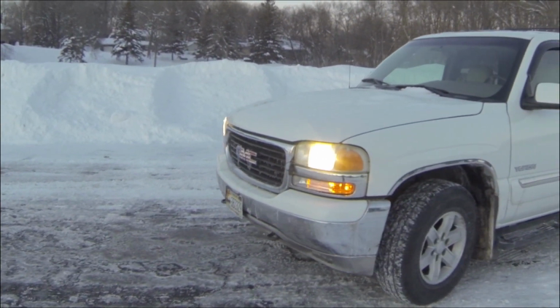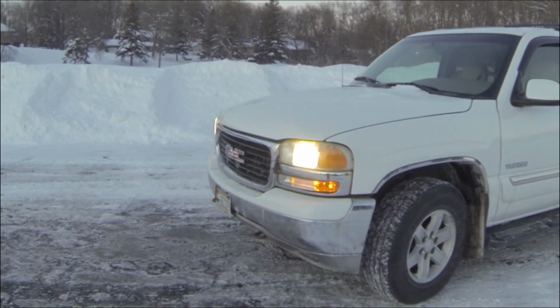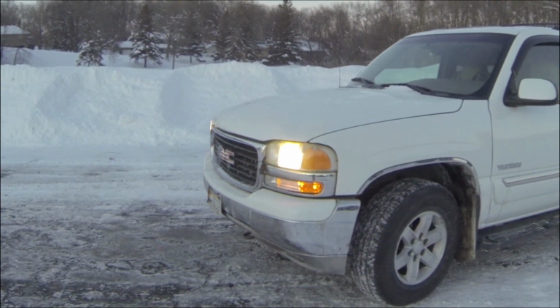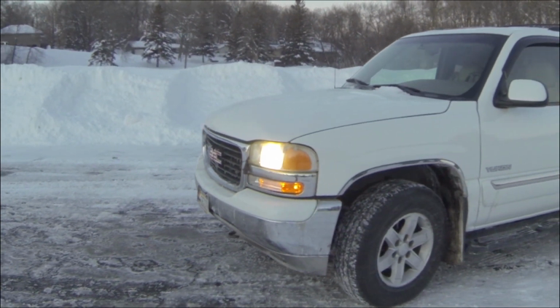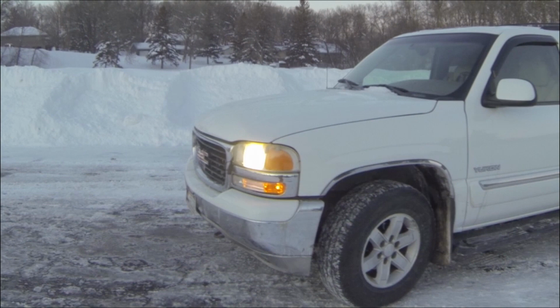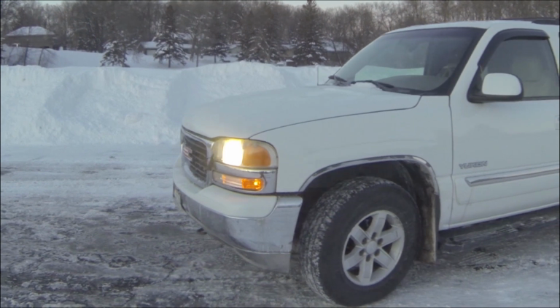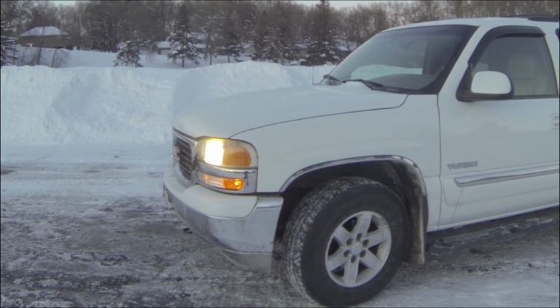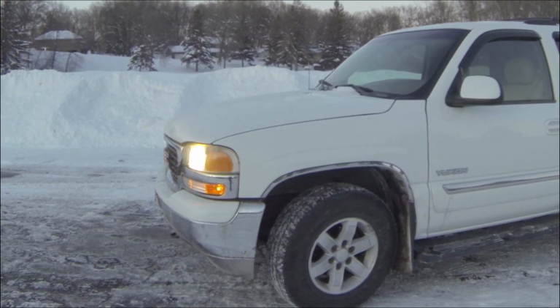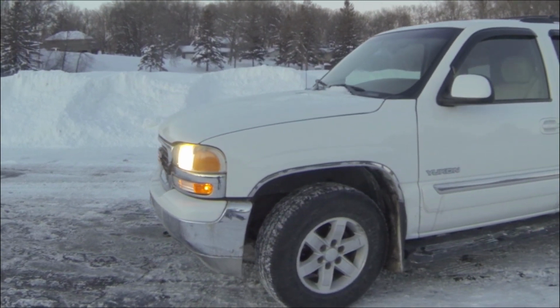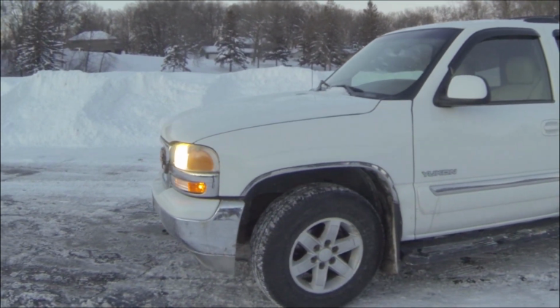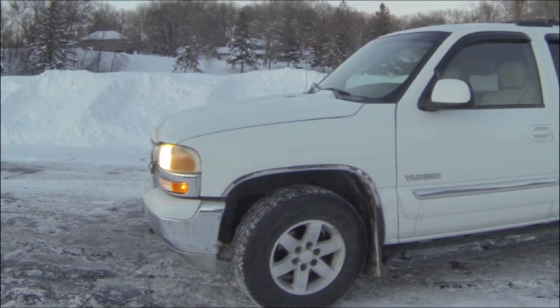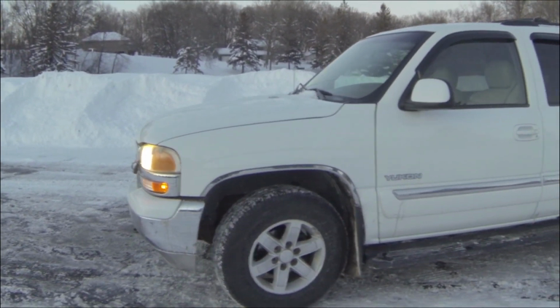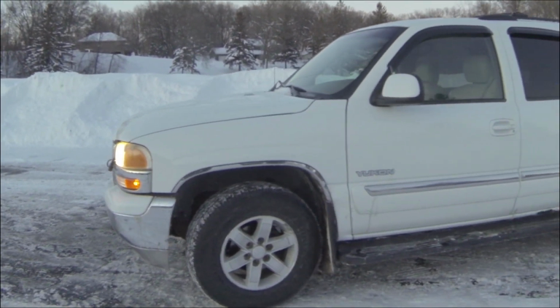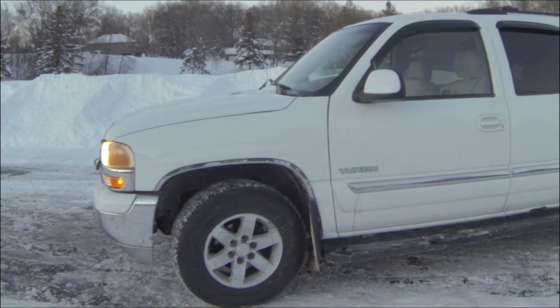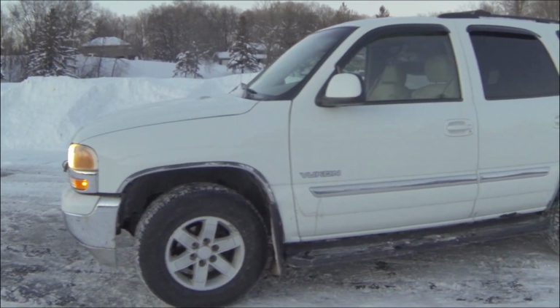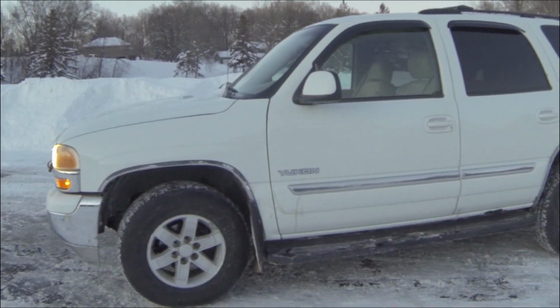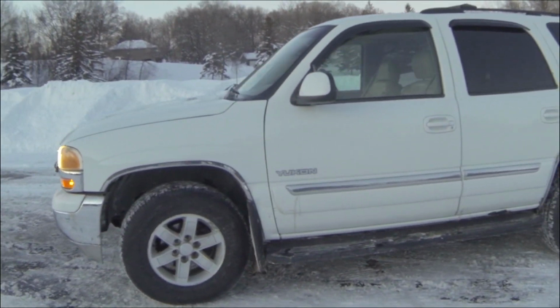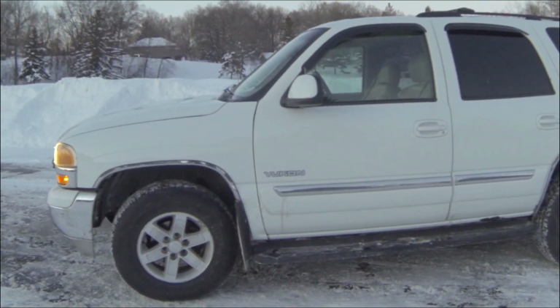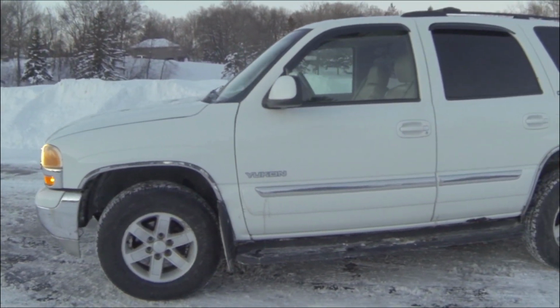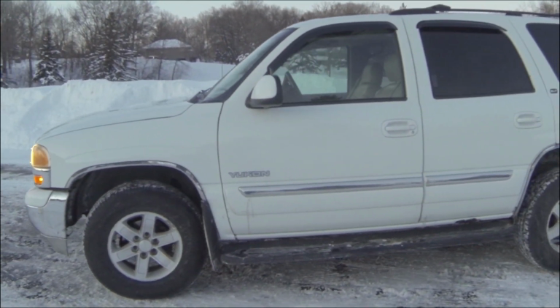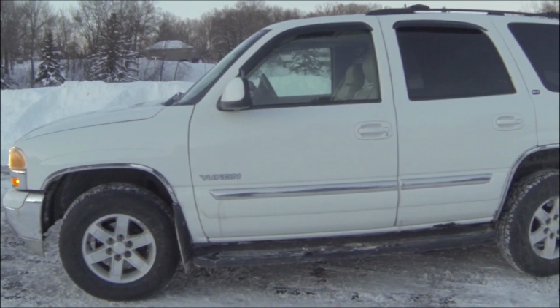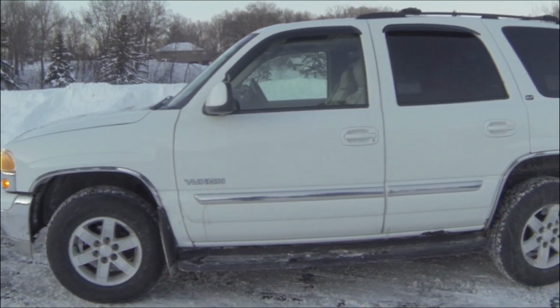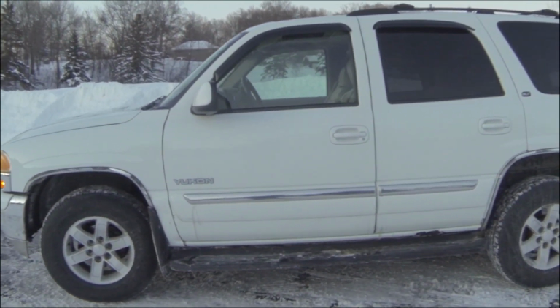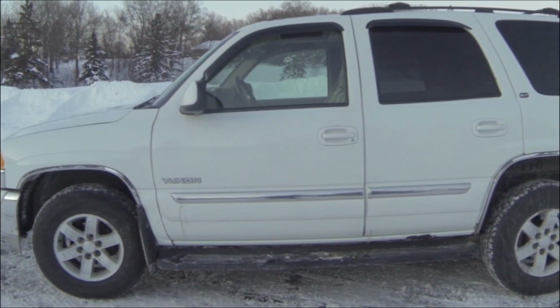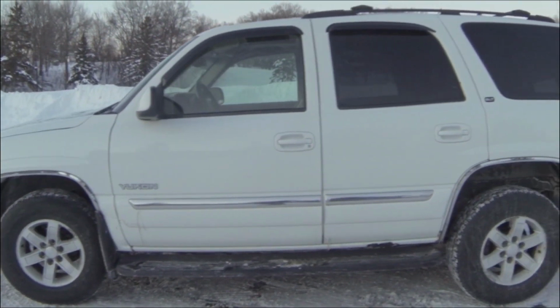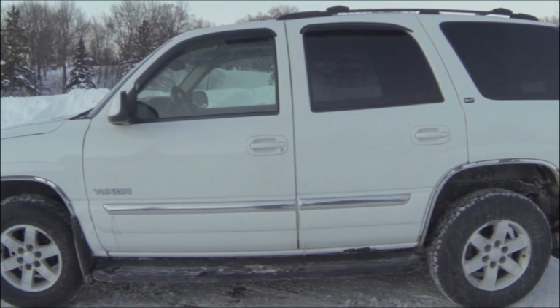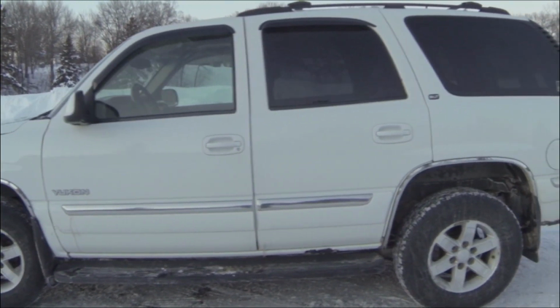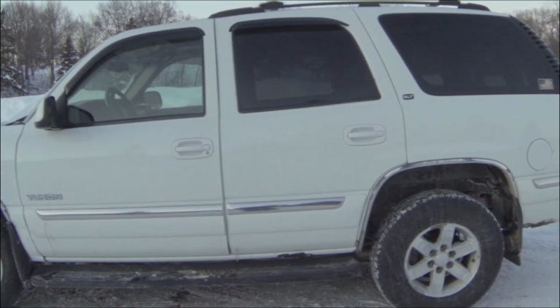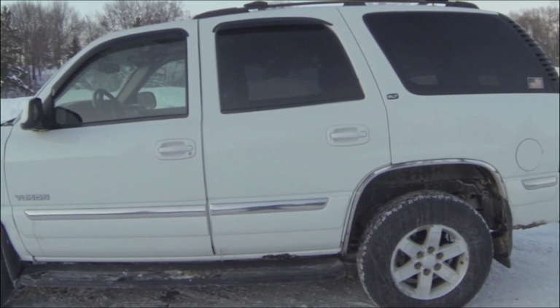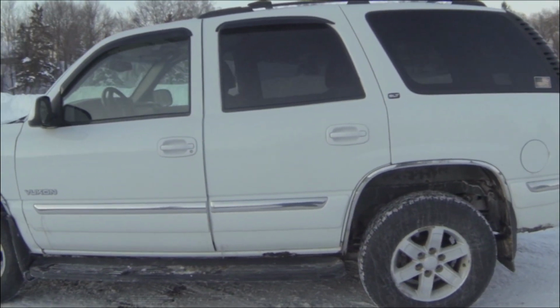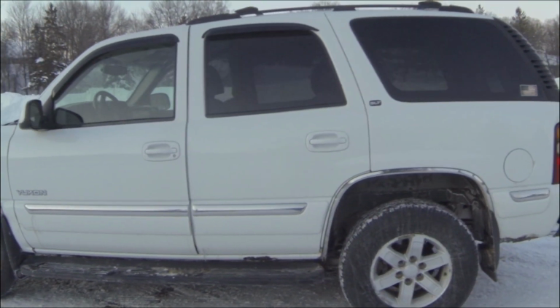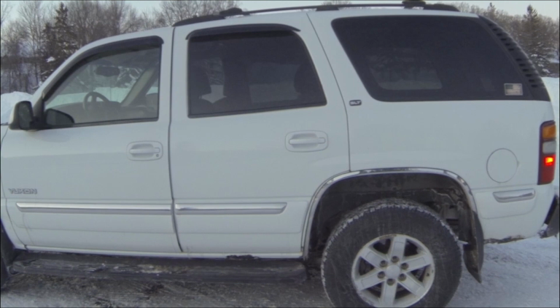It is negative four right now, so I am freezing. I'm gonna quick film this and get back inside. So let's do a flyby.